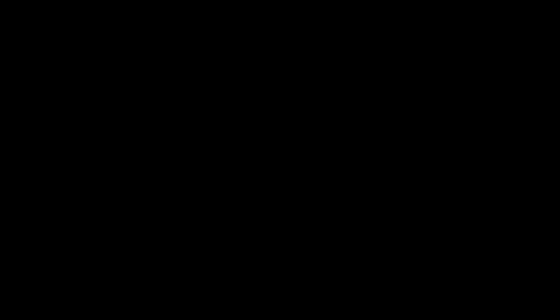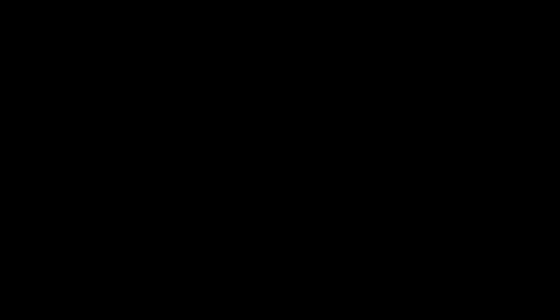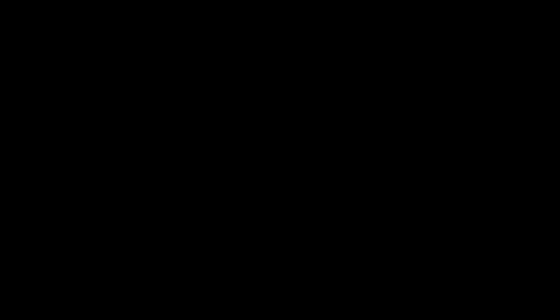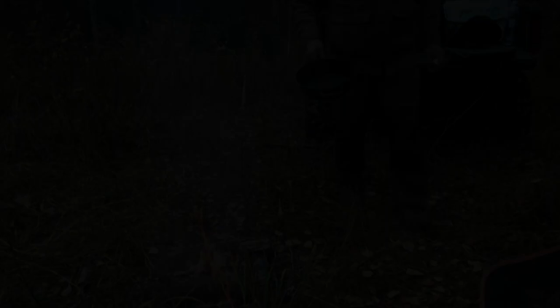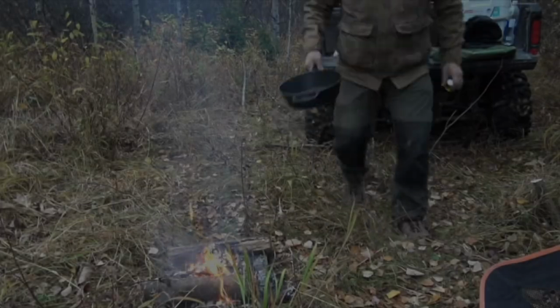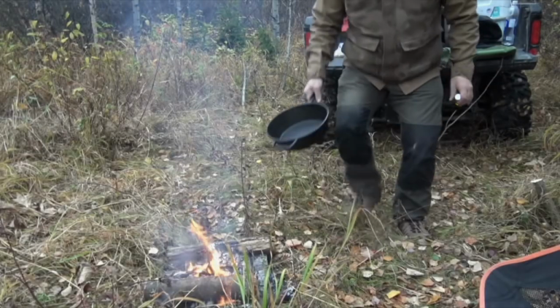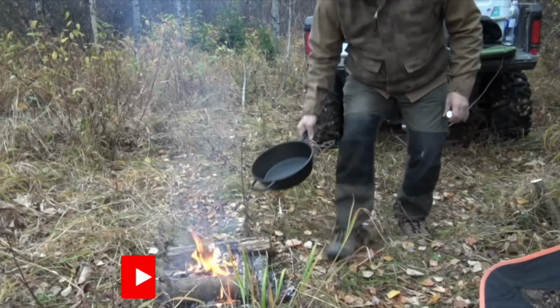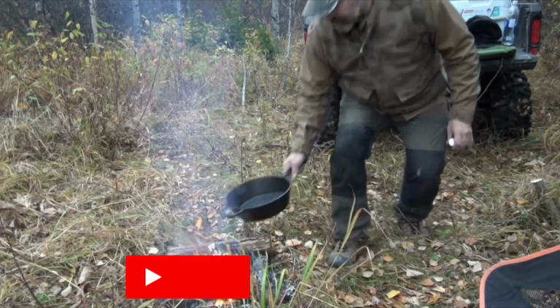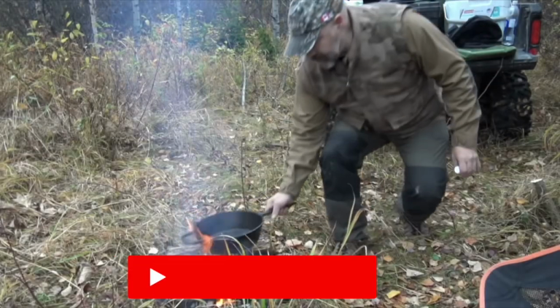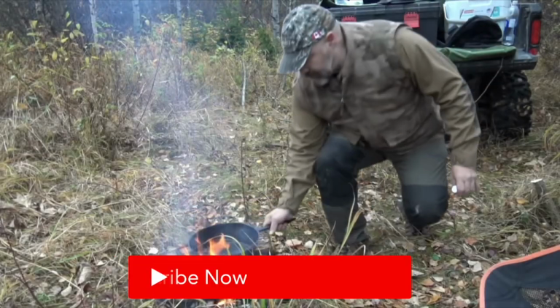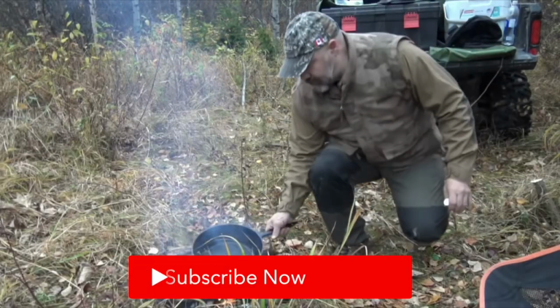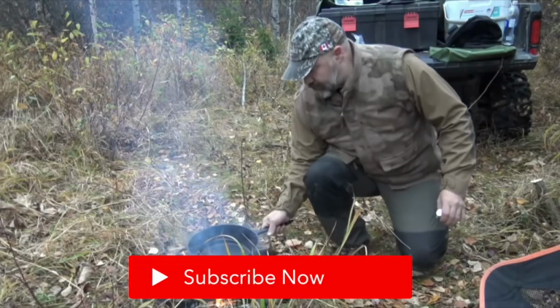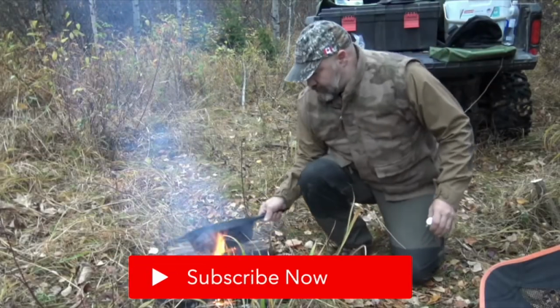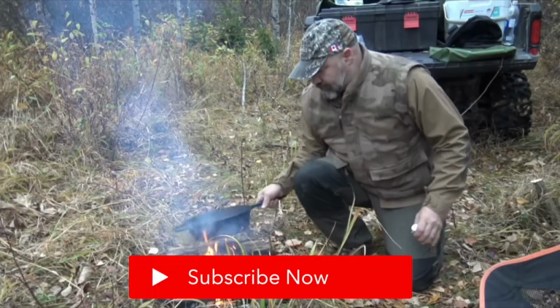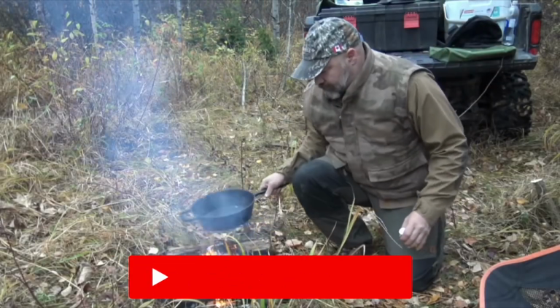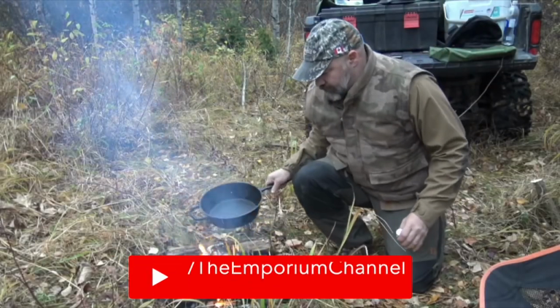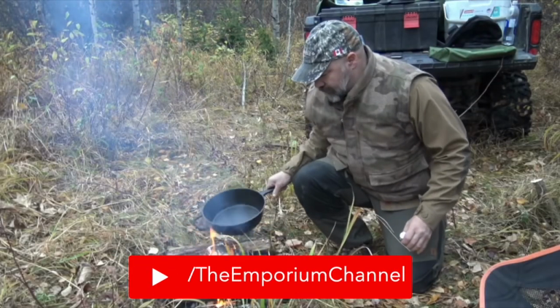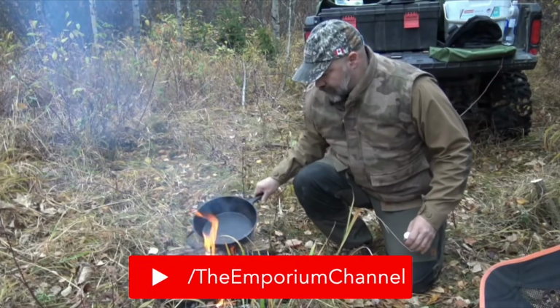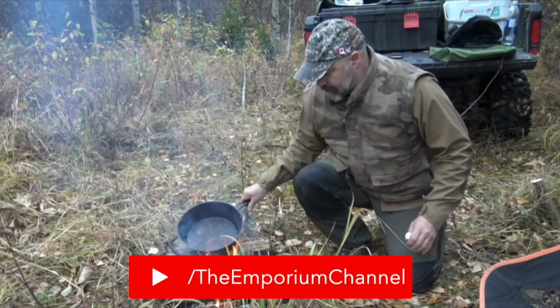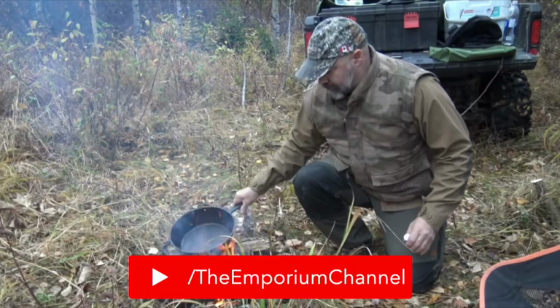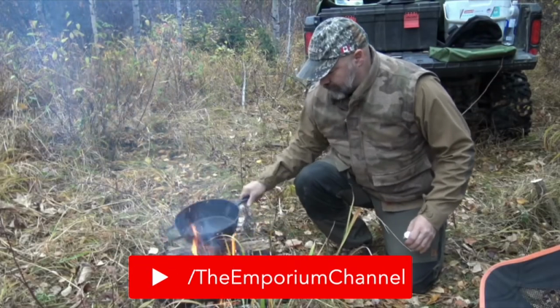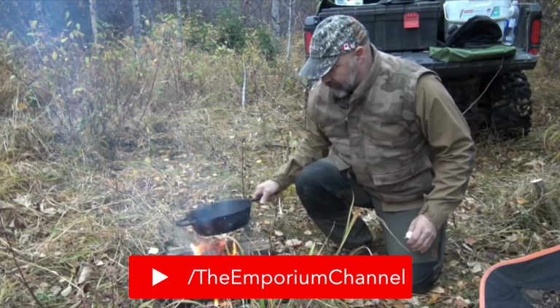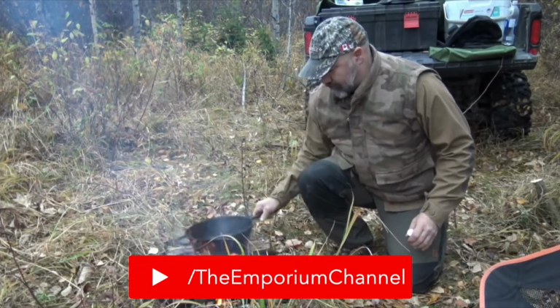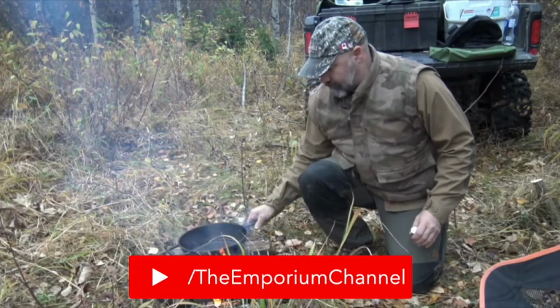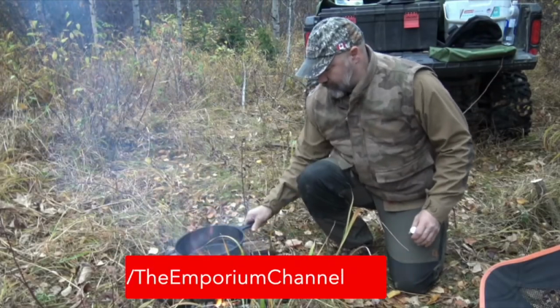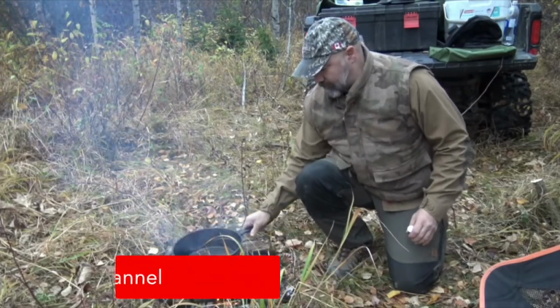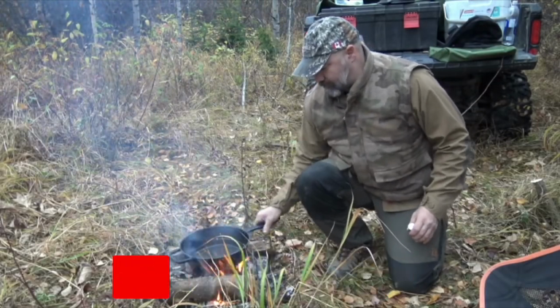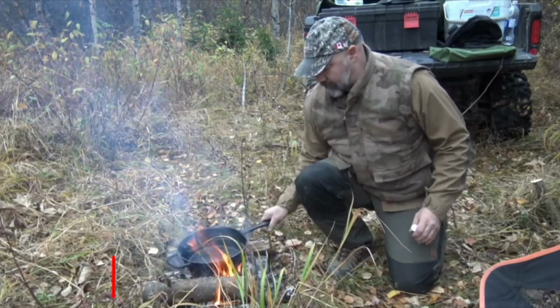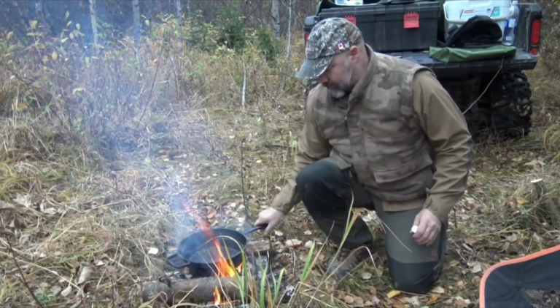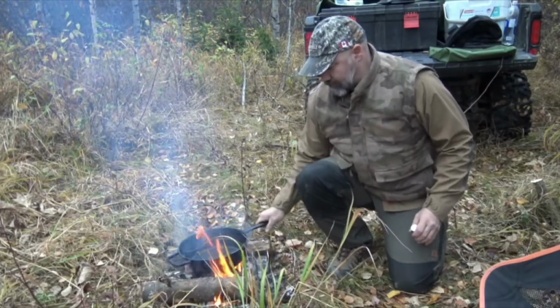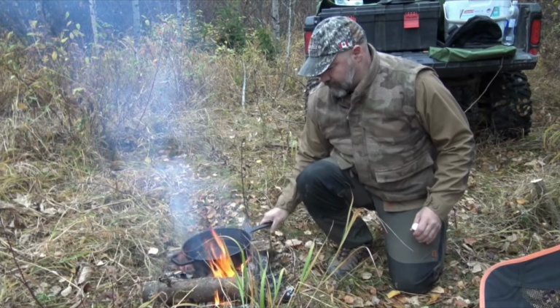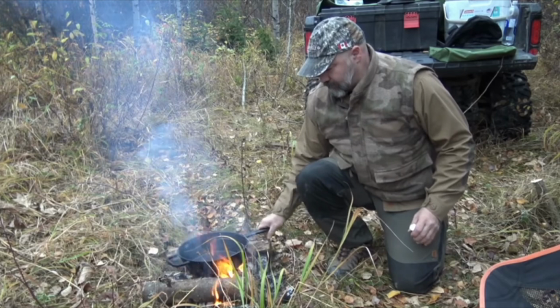Welcome to The Important Outdoors. My name is Michael and today we're going to take a look at cast iron cooking.